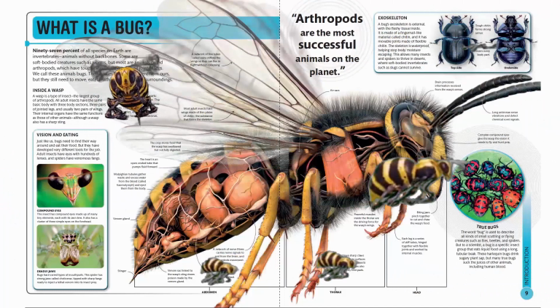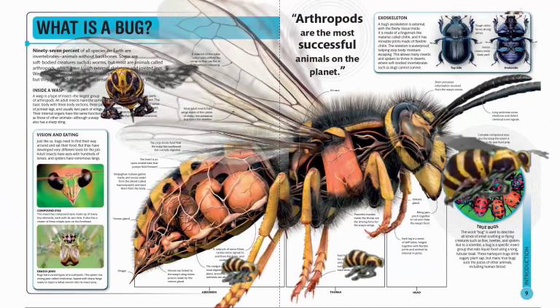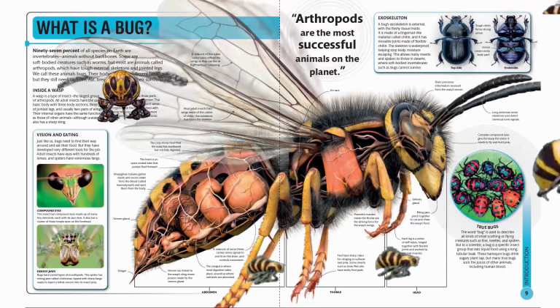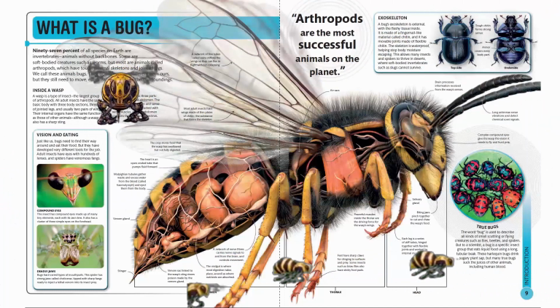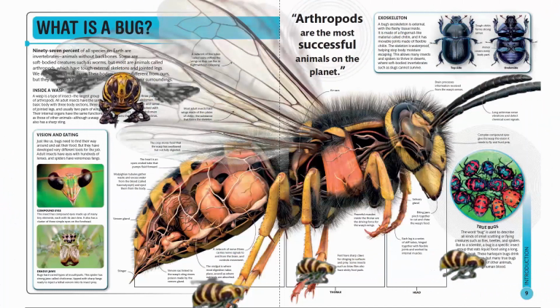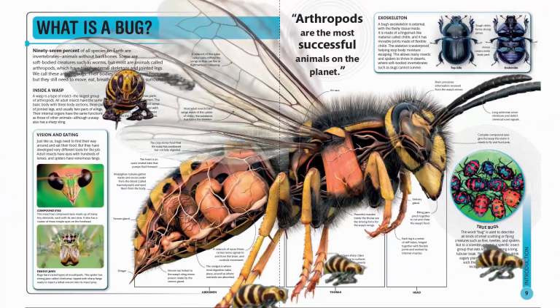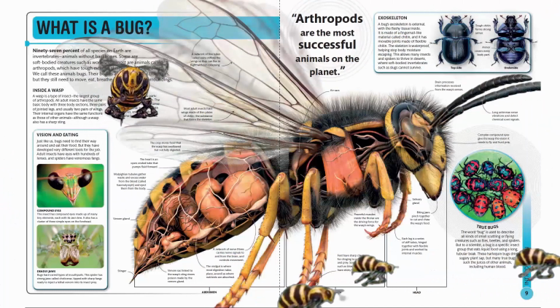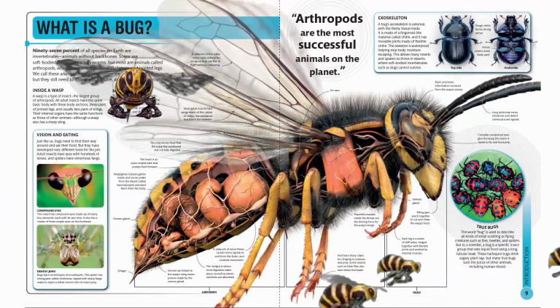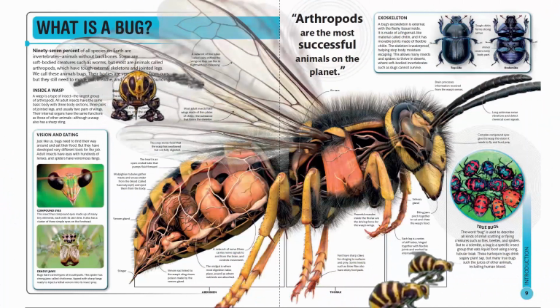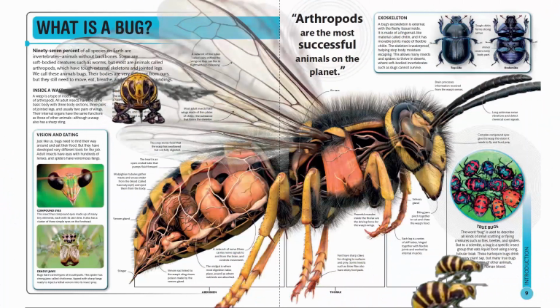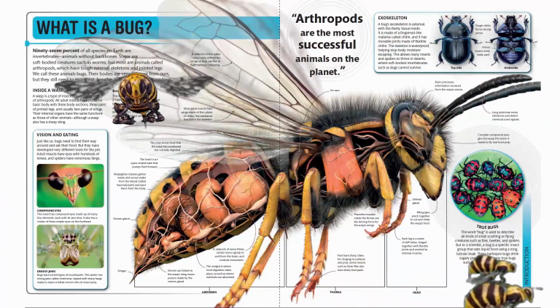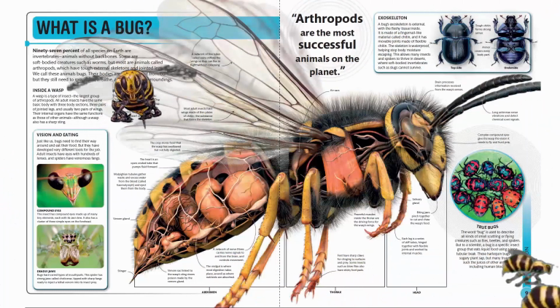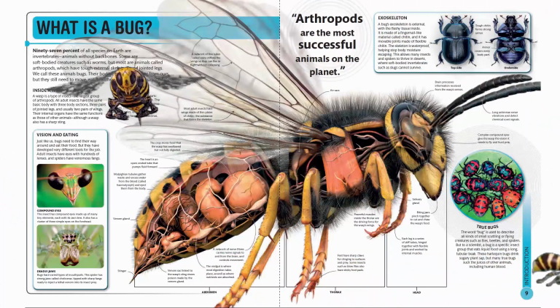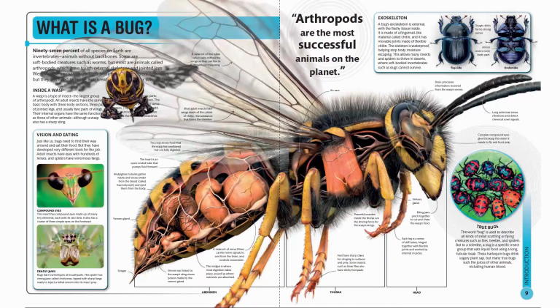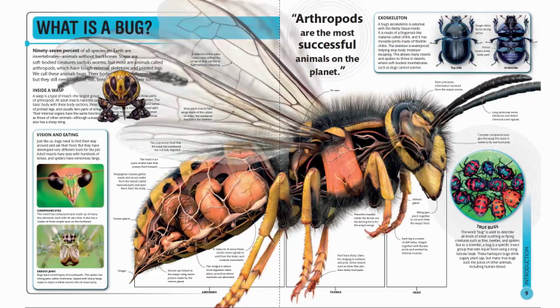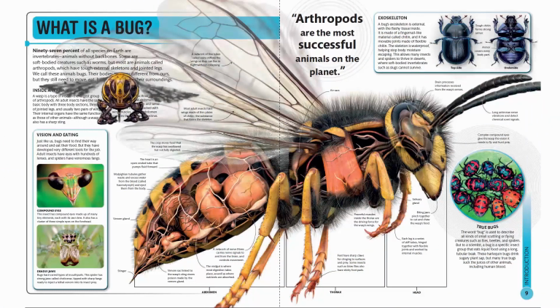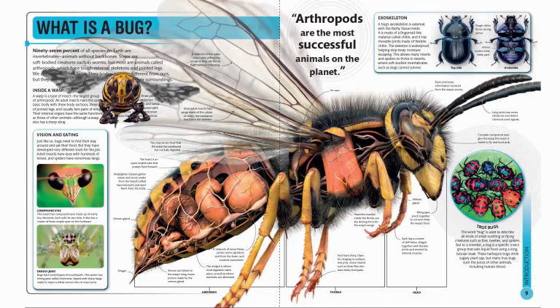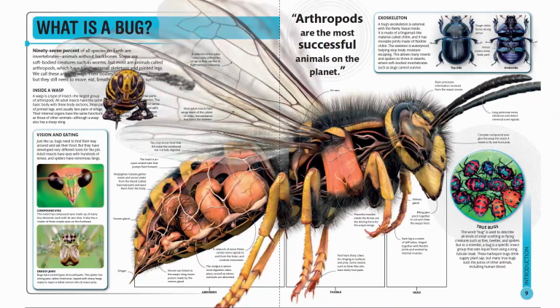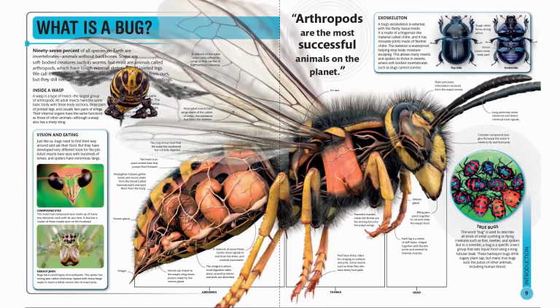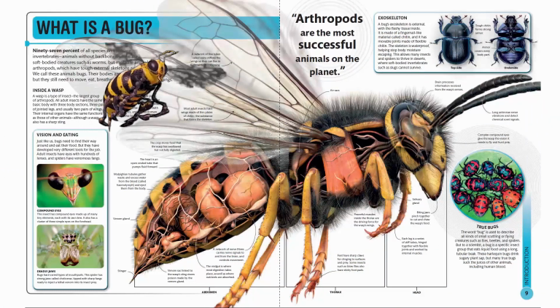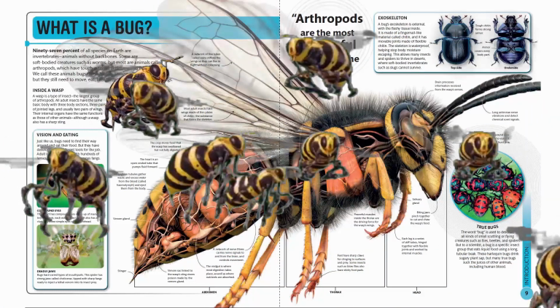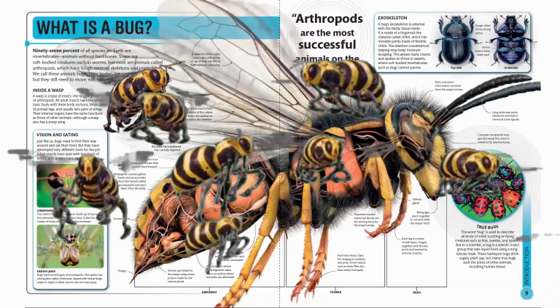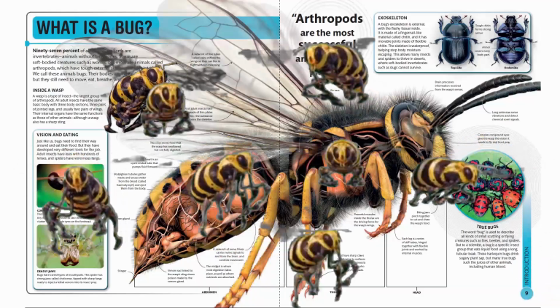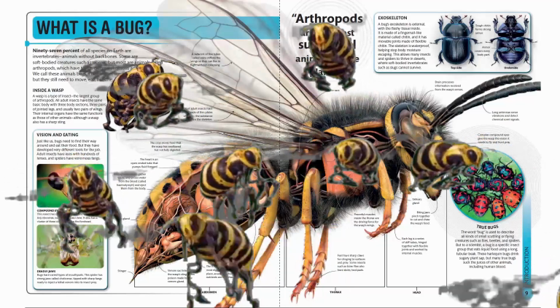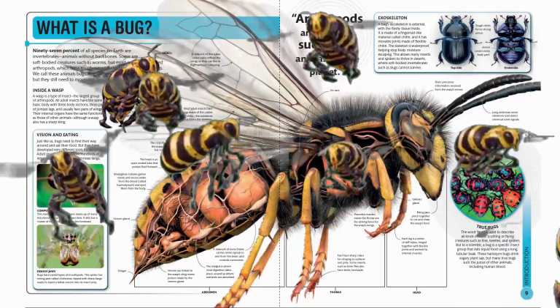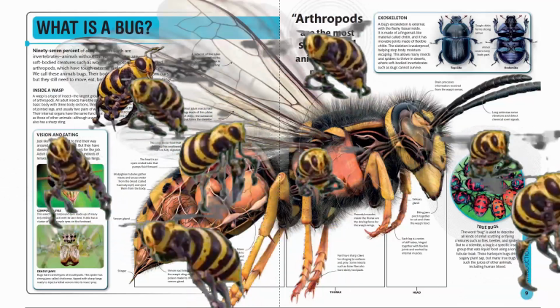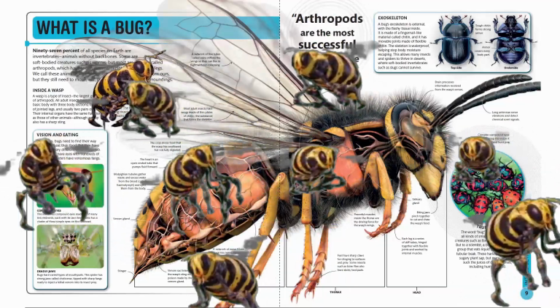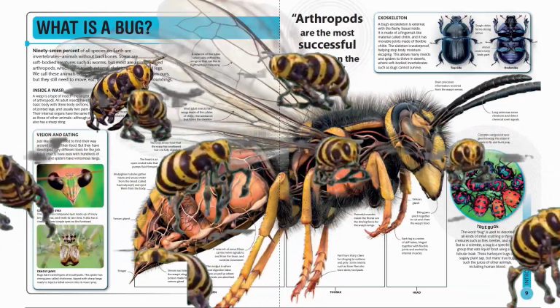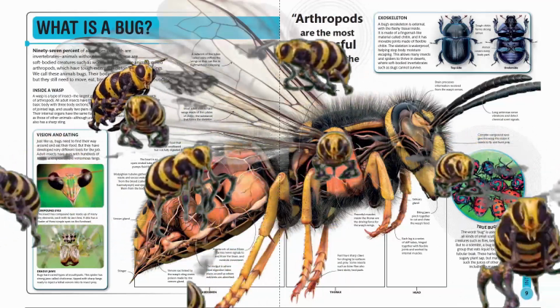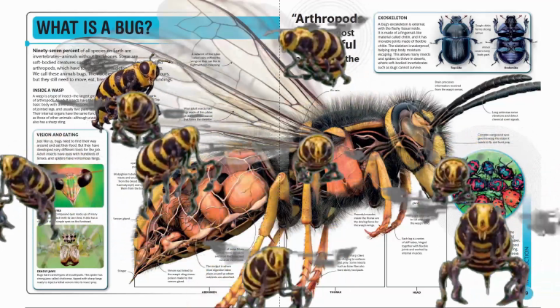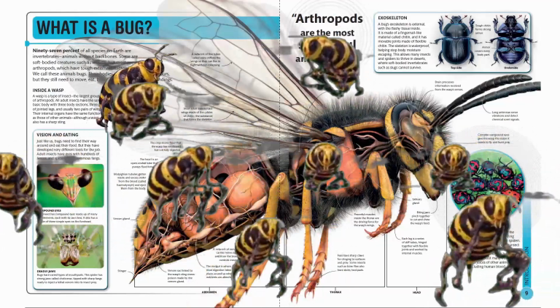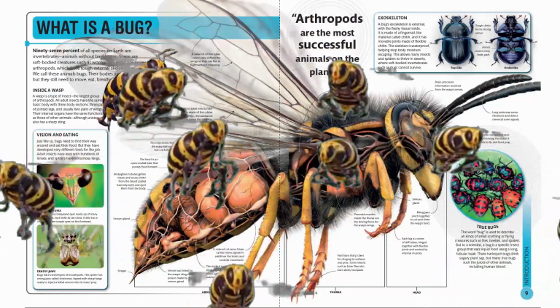Their bodies are very different from ours, but they still need to move, eat, breathe, and sense their surroundings.